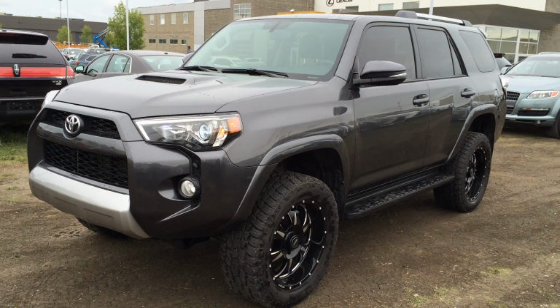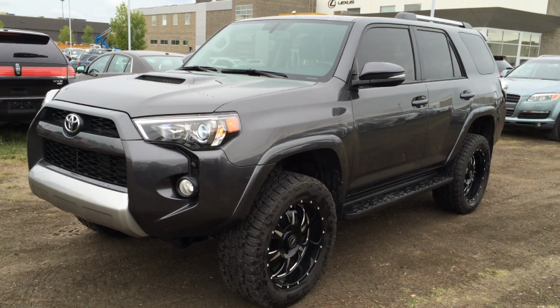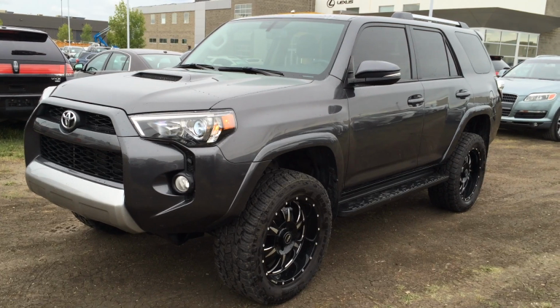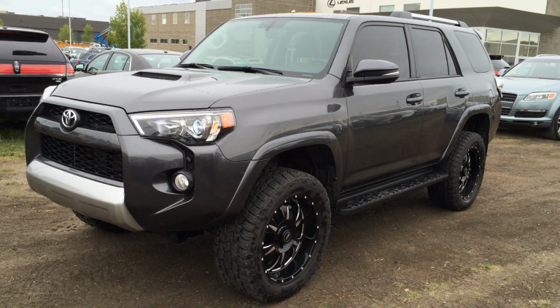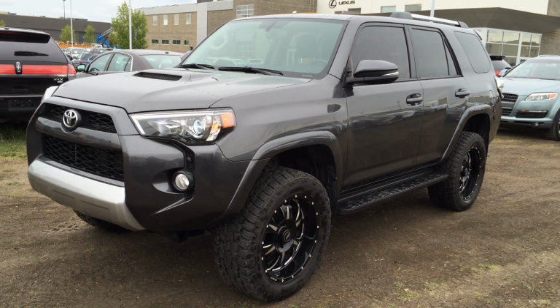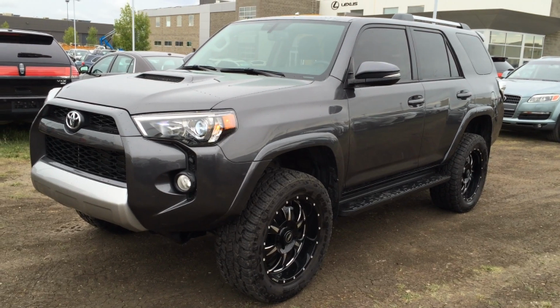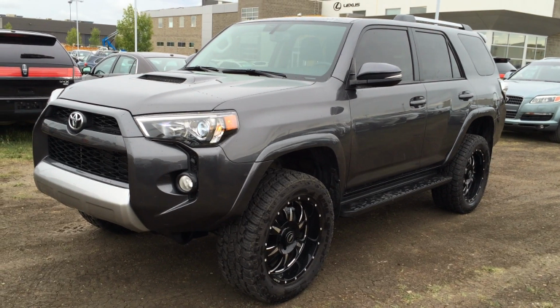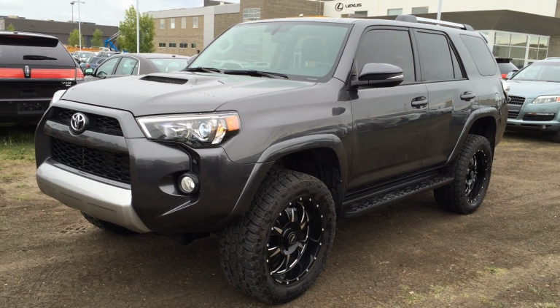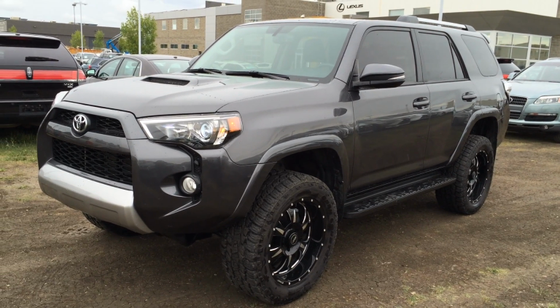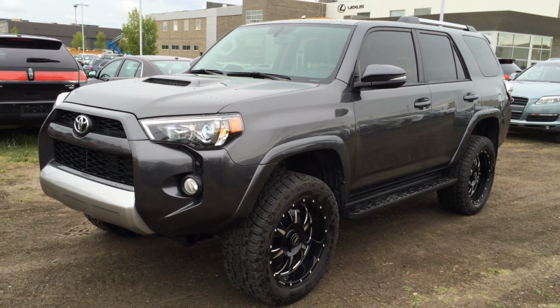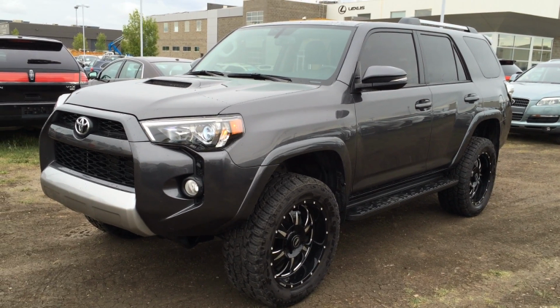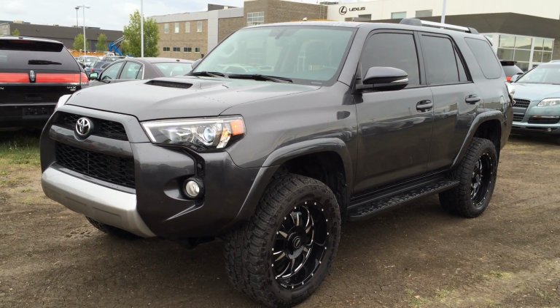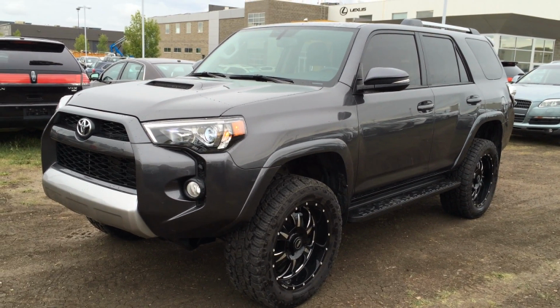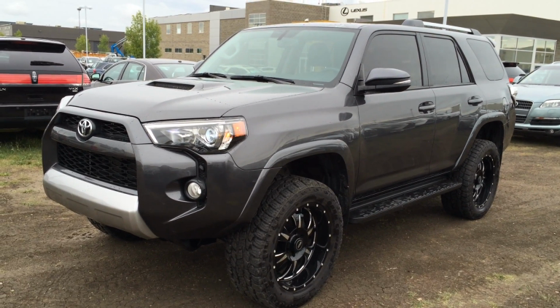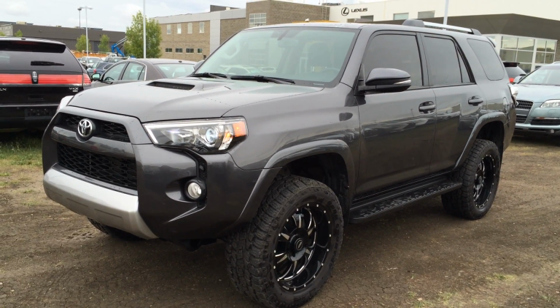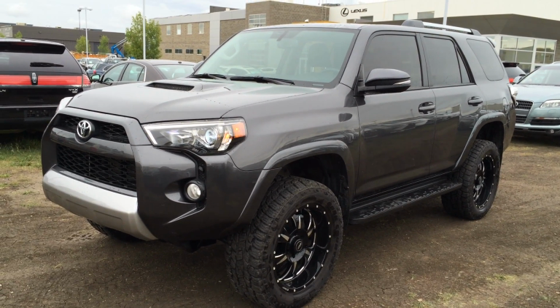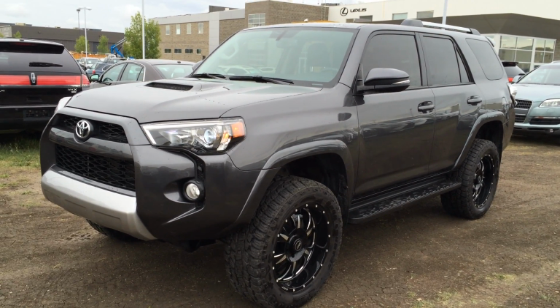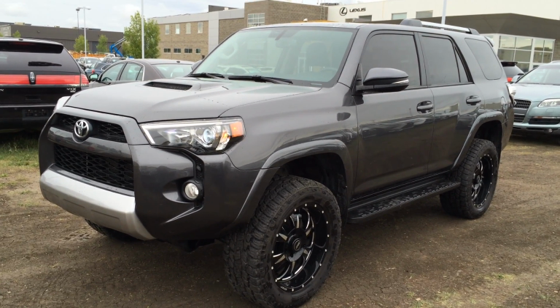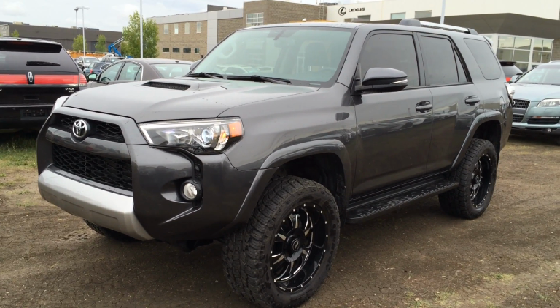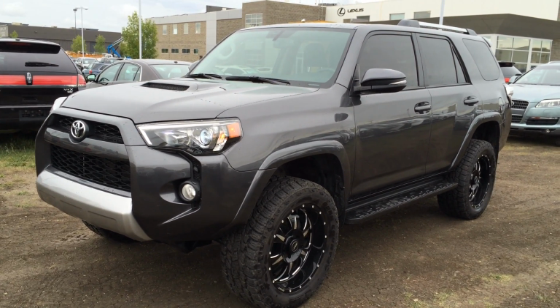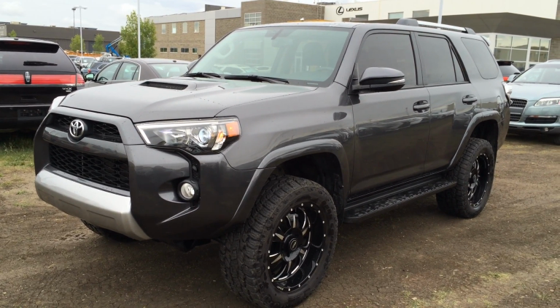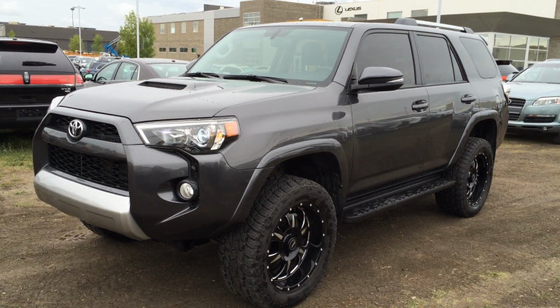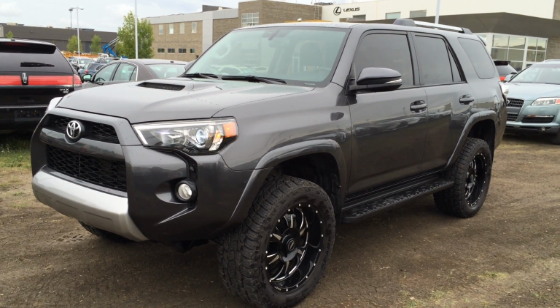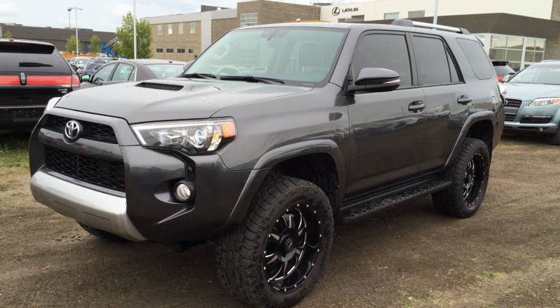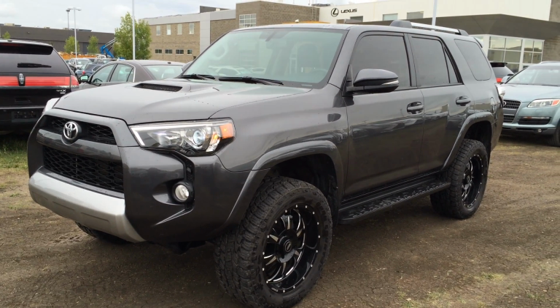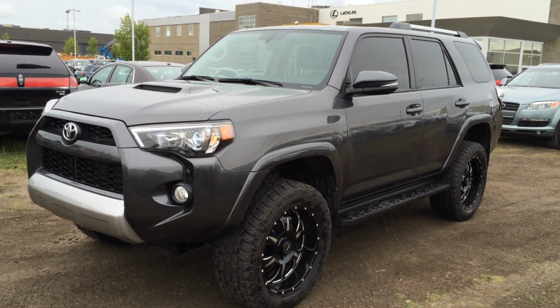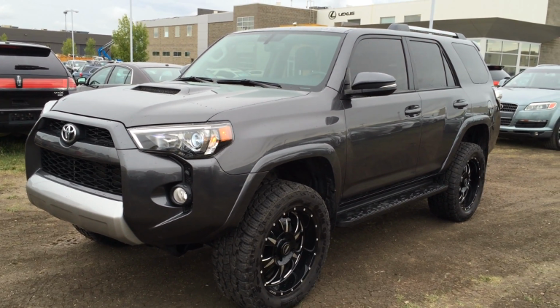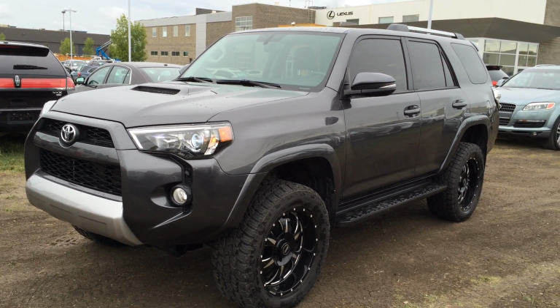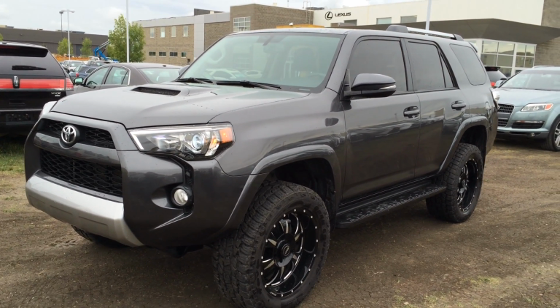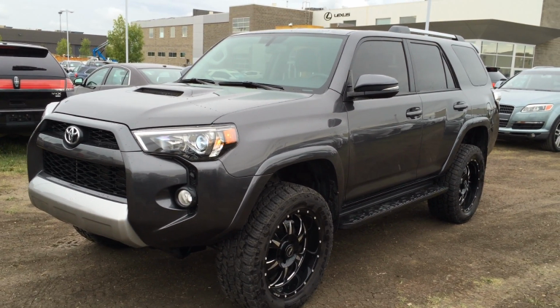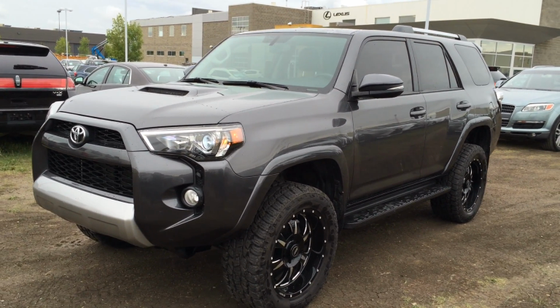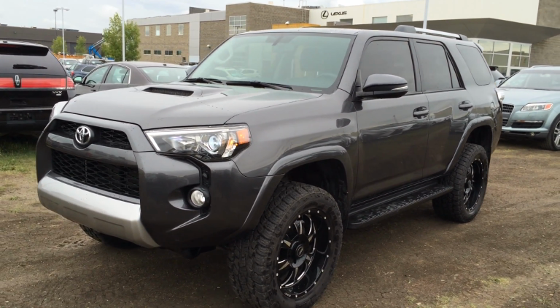Welcome to Lexus at Edmonton. We are located off 111th Ave and 170th Street in Edmonton, Alberta, Canada.